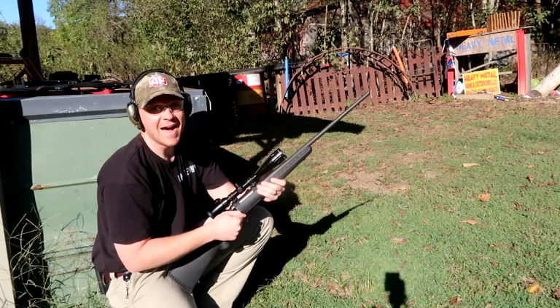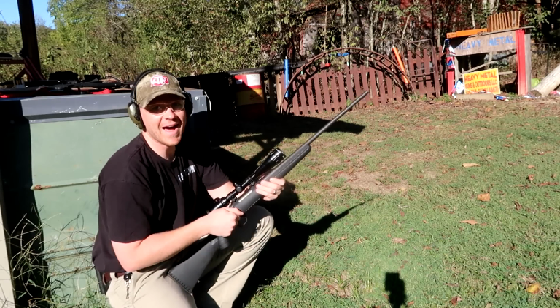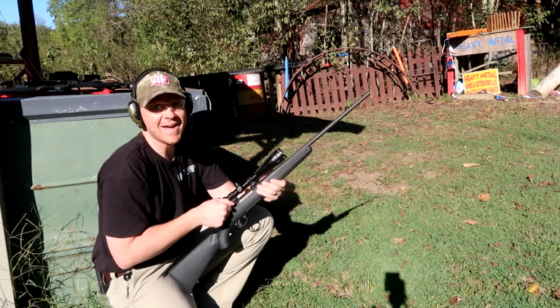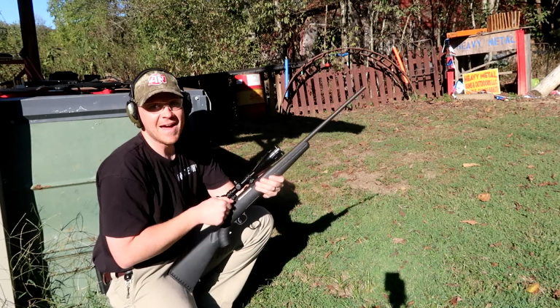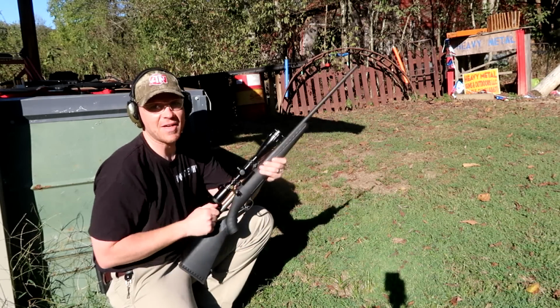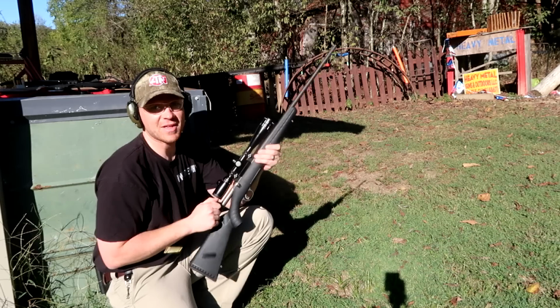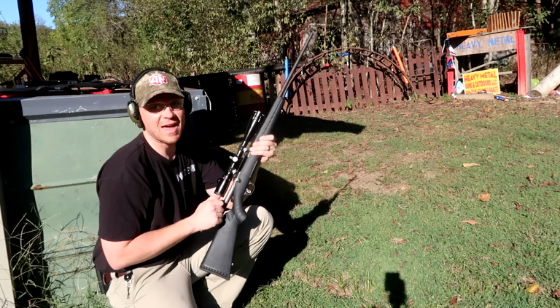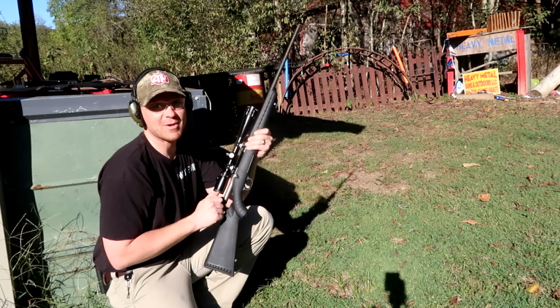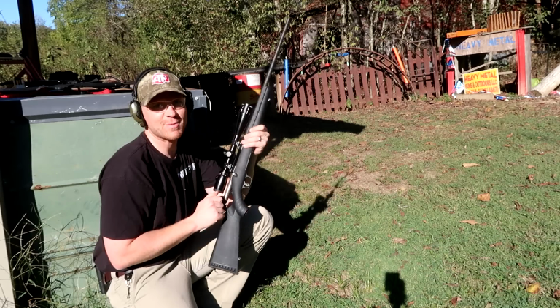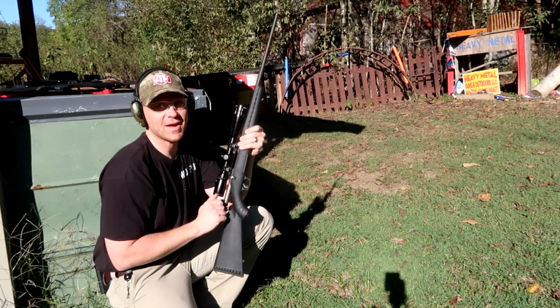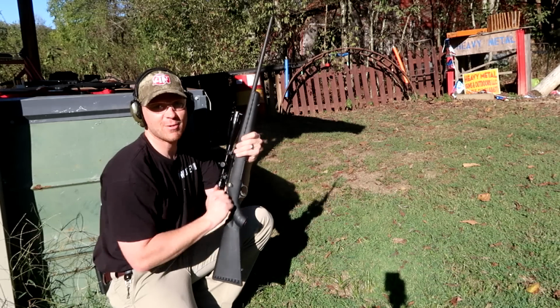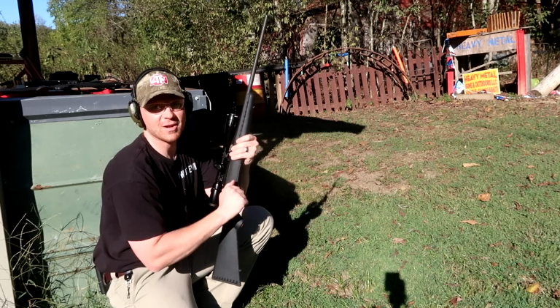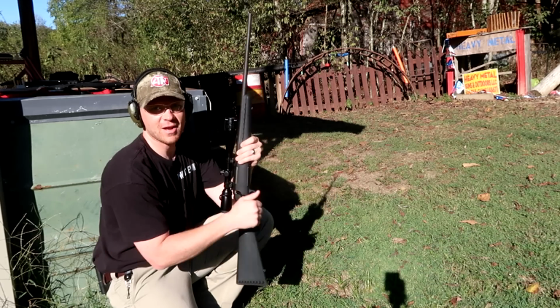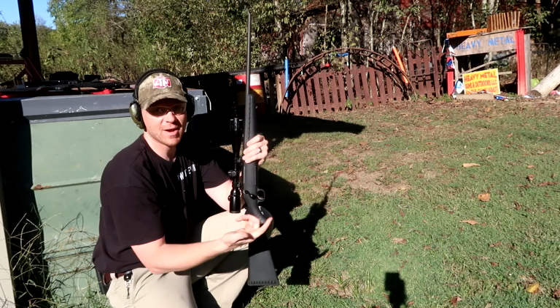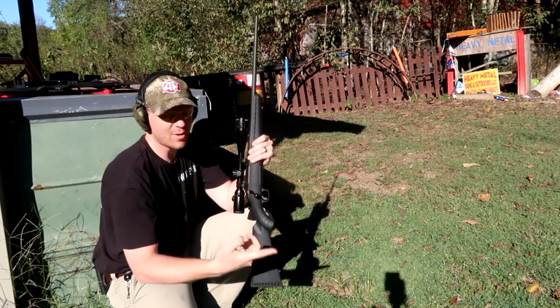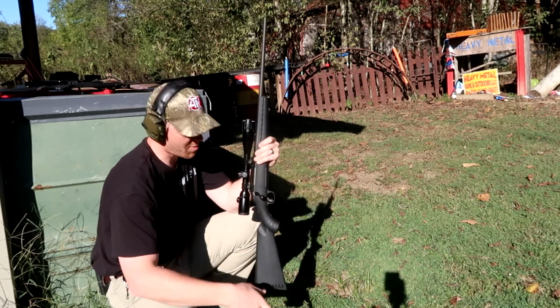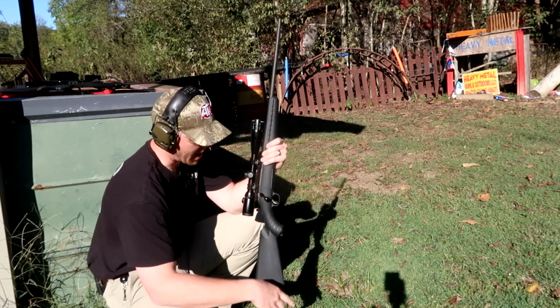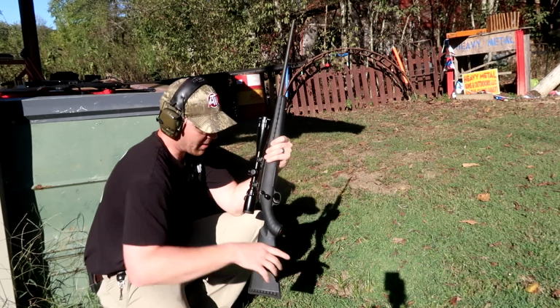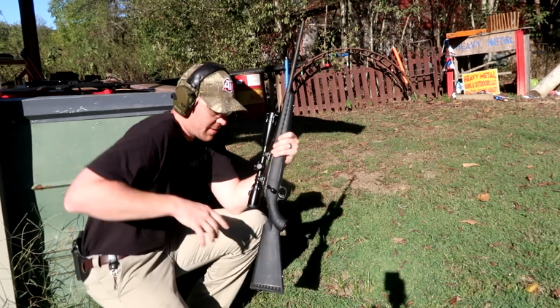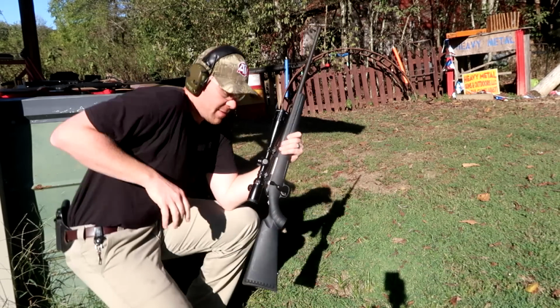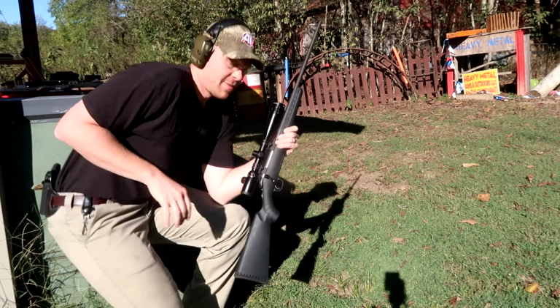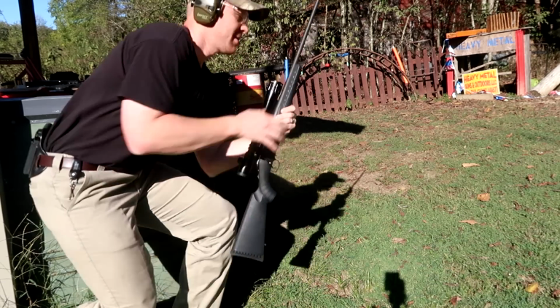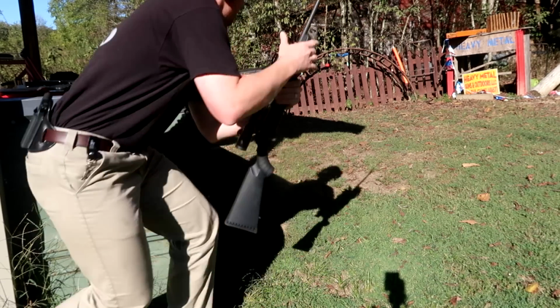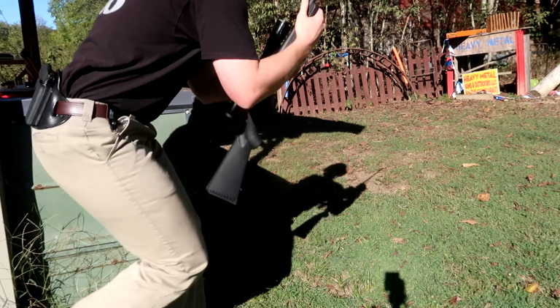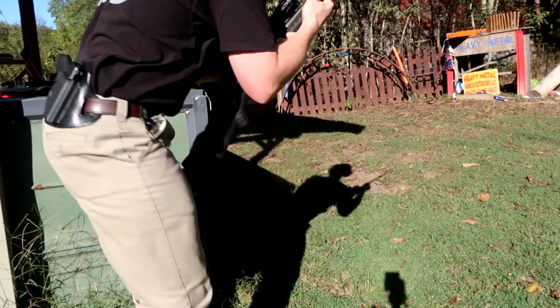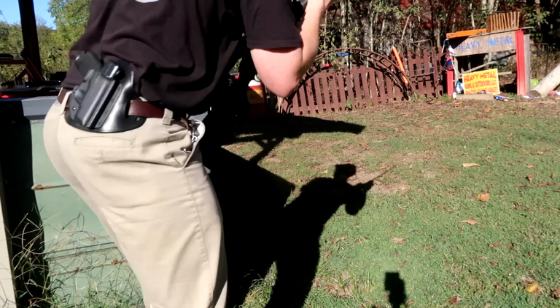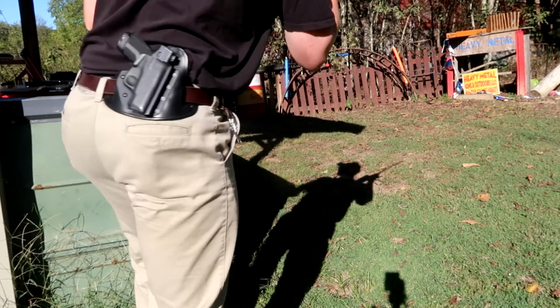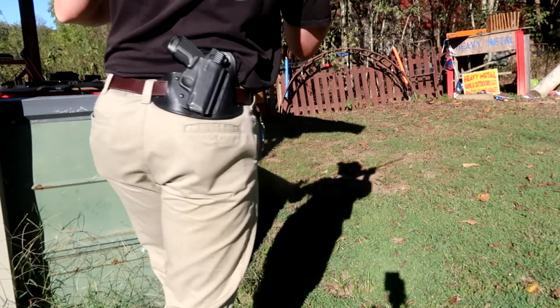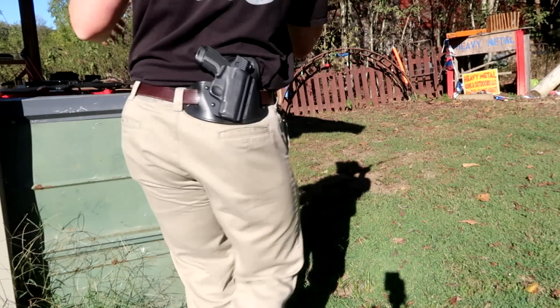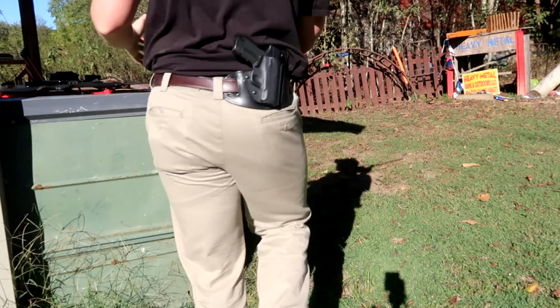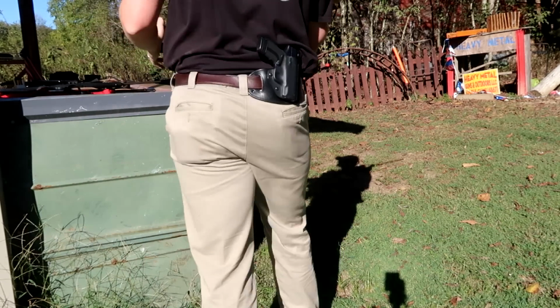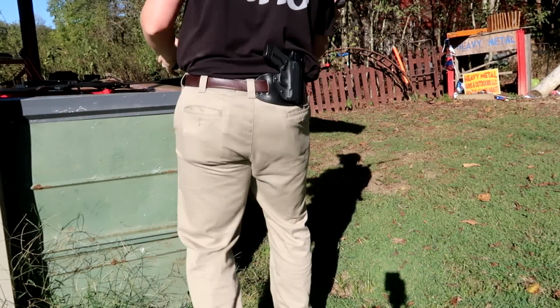Oh yeah! I think that one even hit it with a little bit more power. That was sweet!